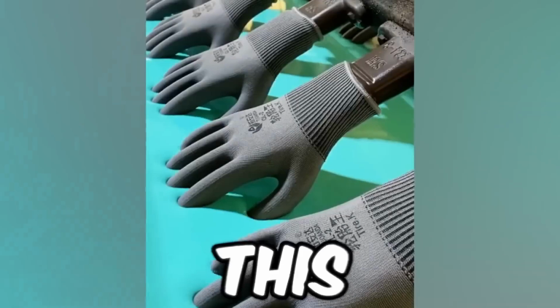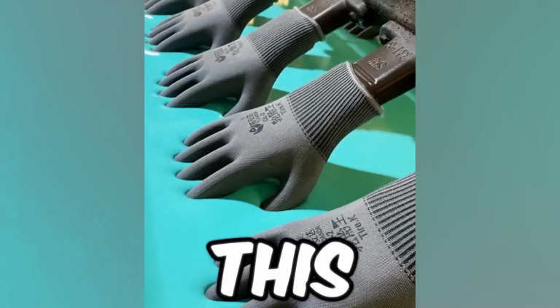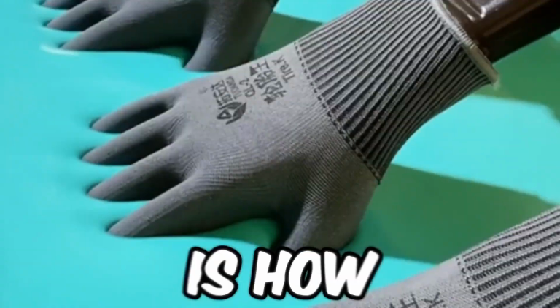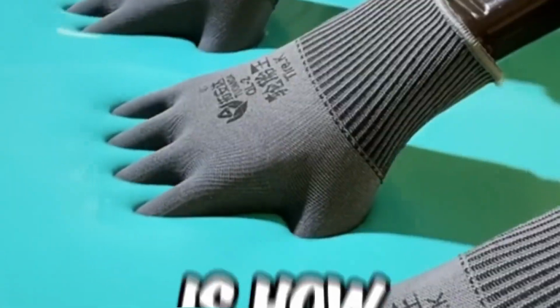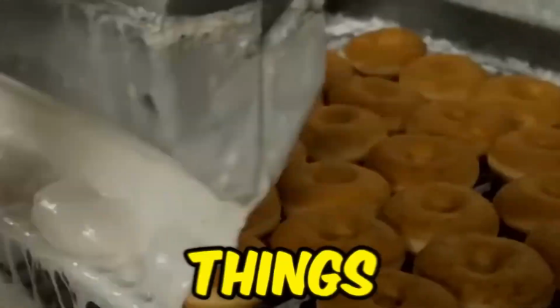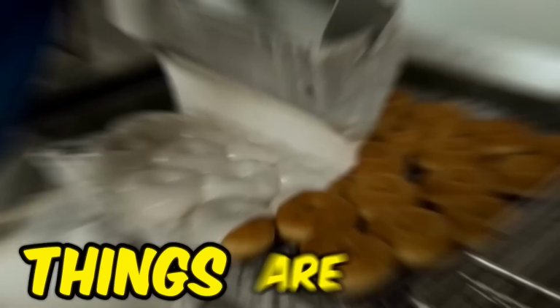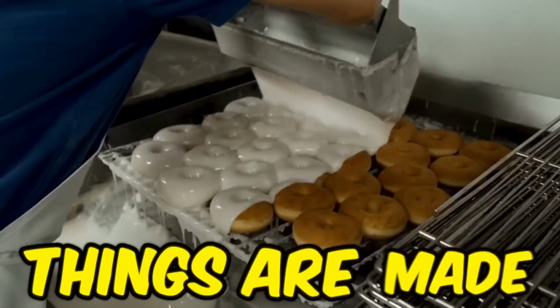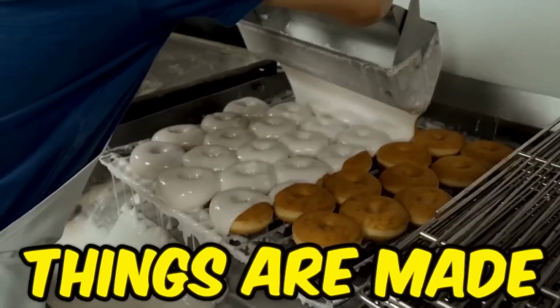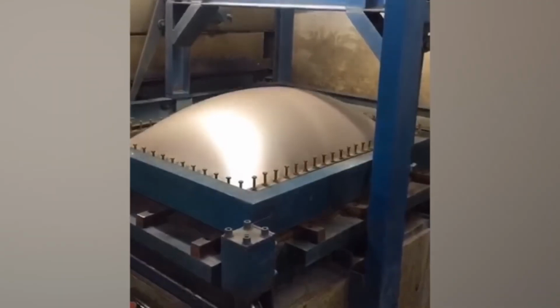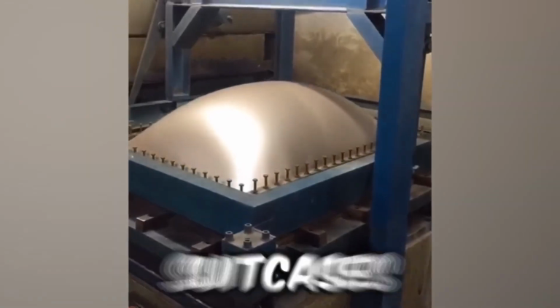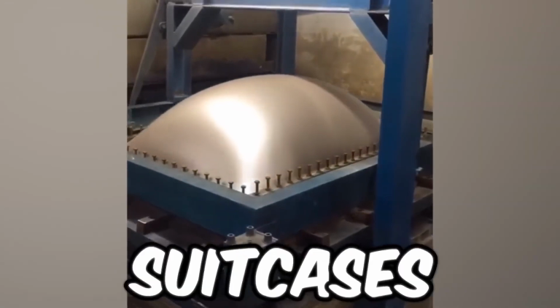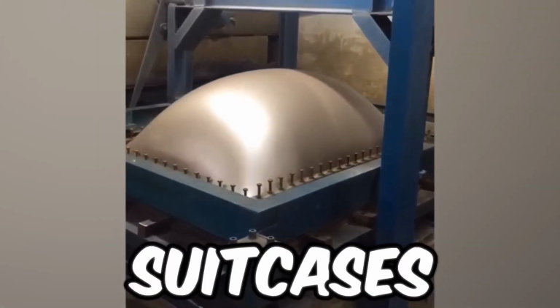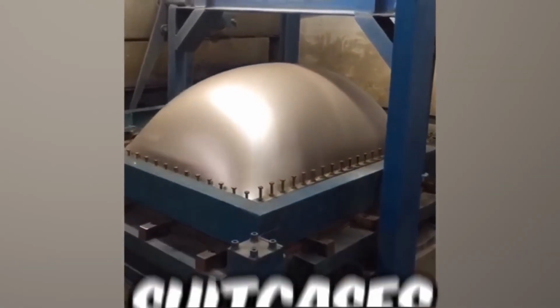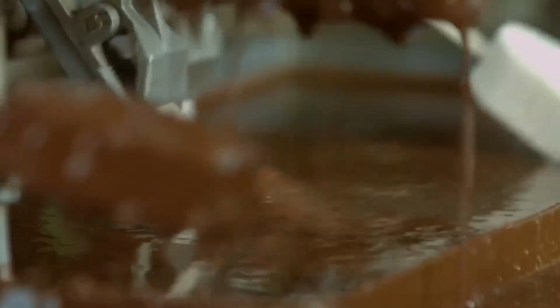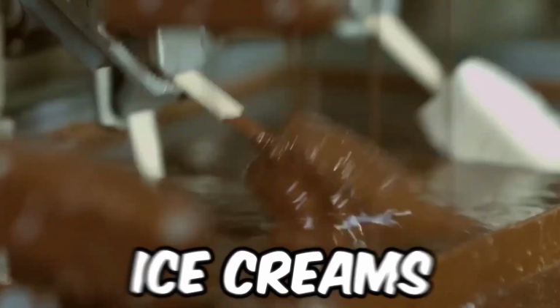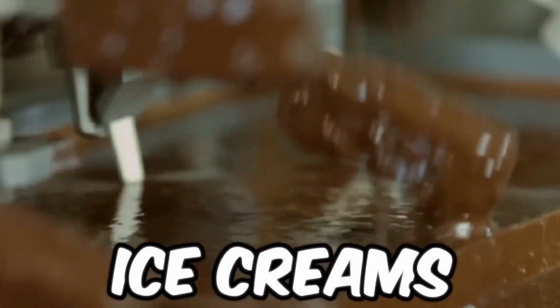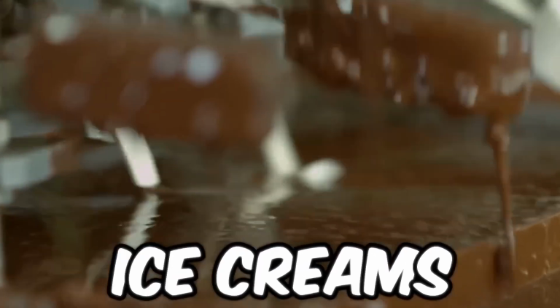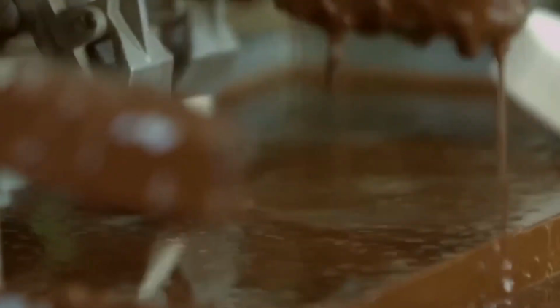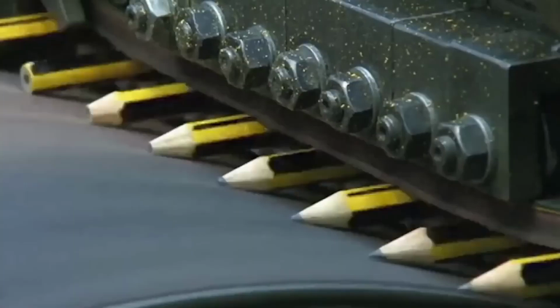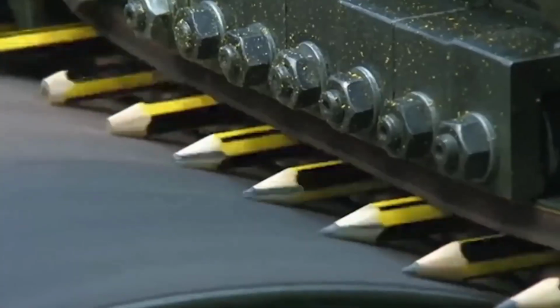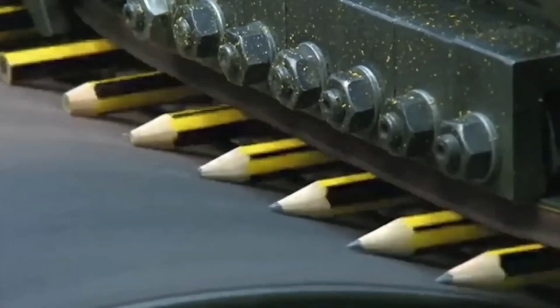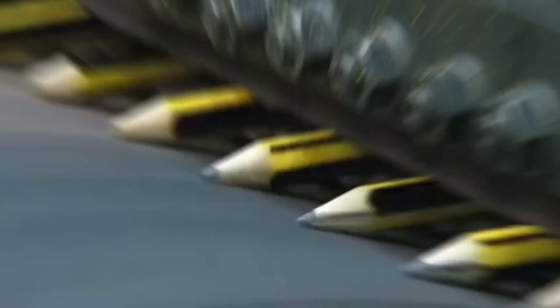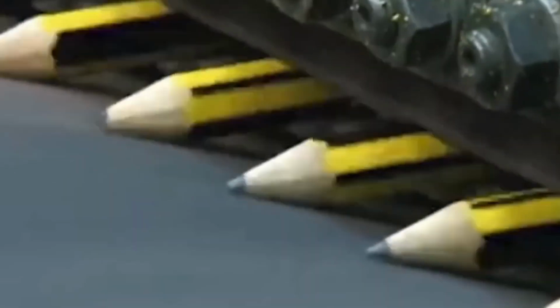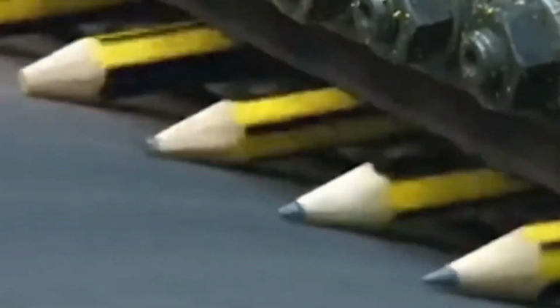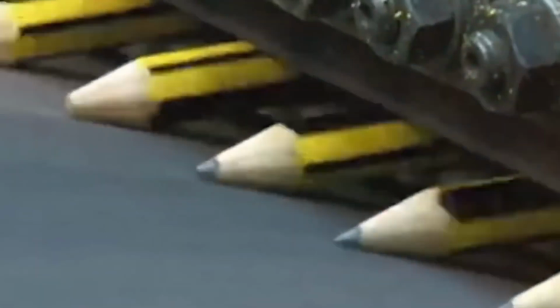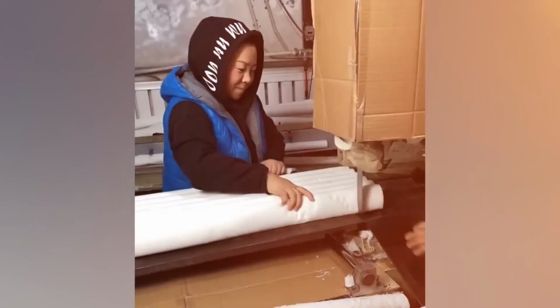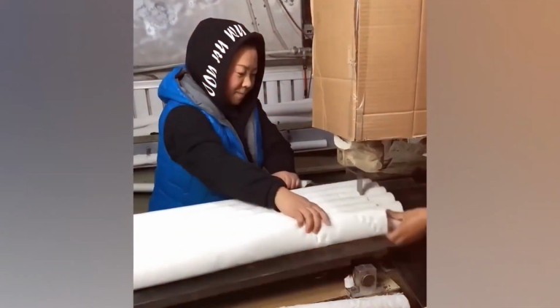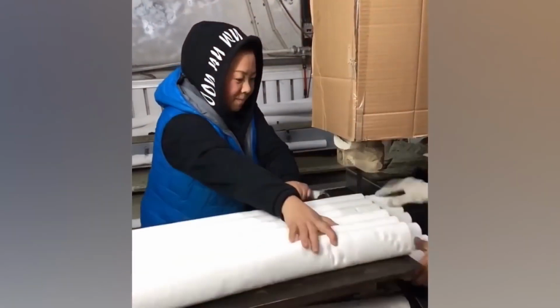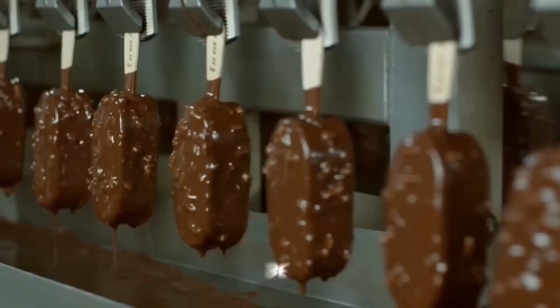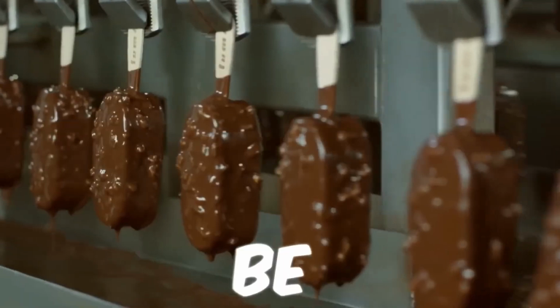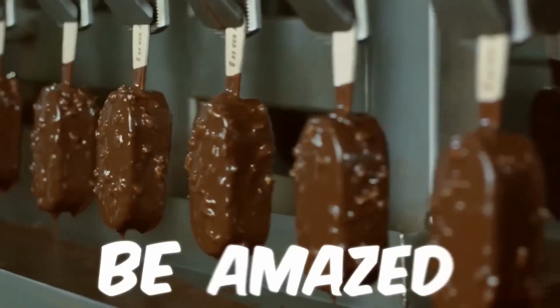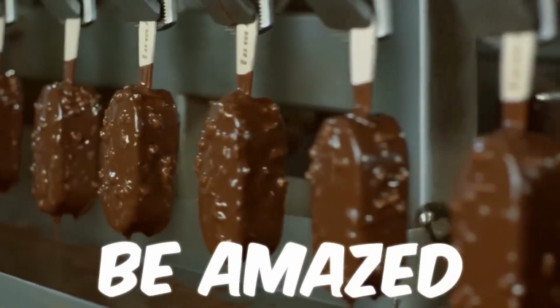This is how things are made, from suitcases to ice creams and everything in between. Prepare to be amazed!